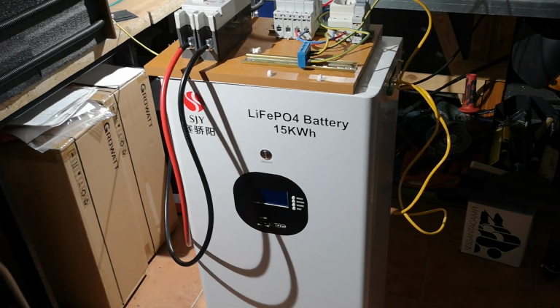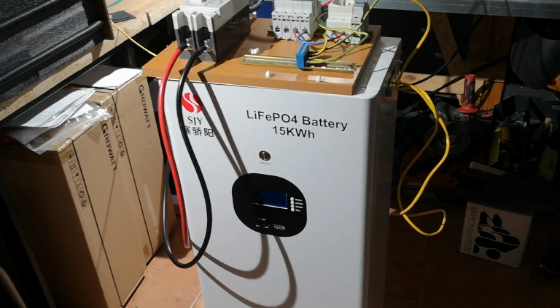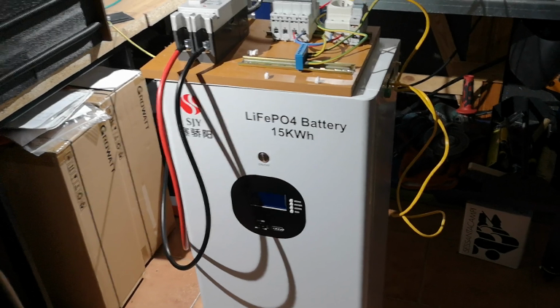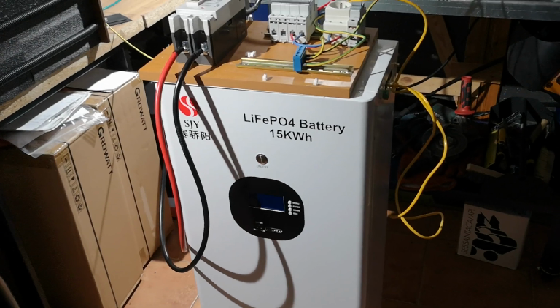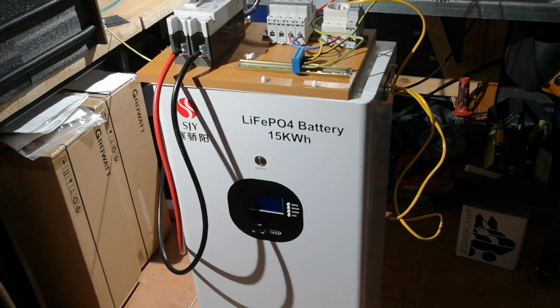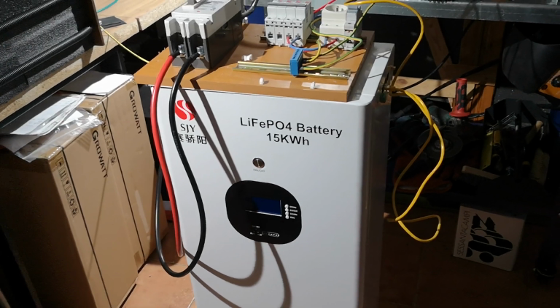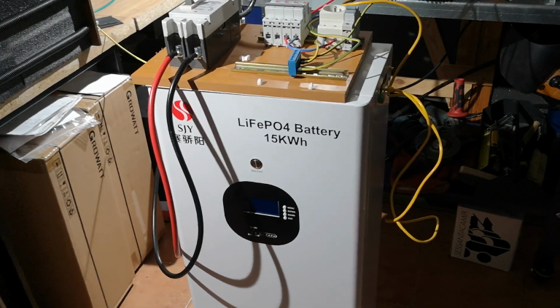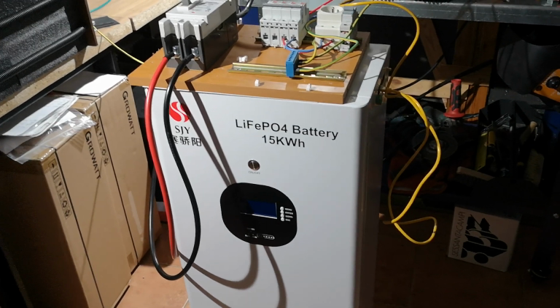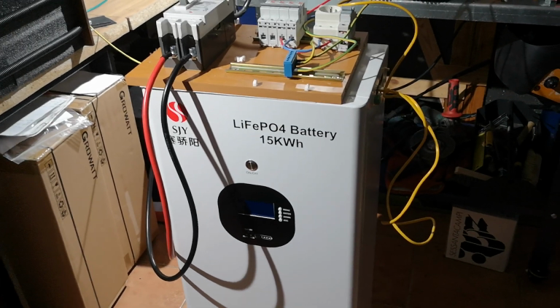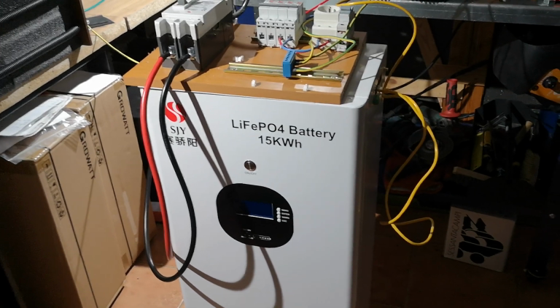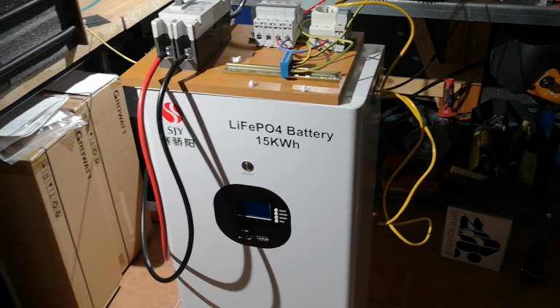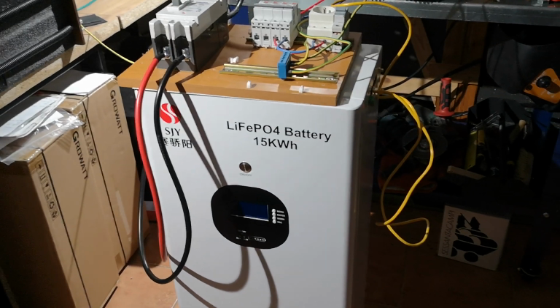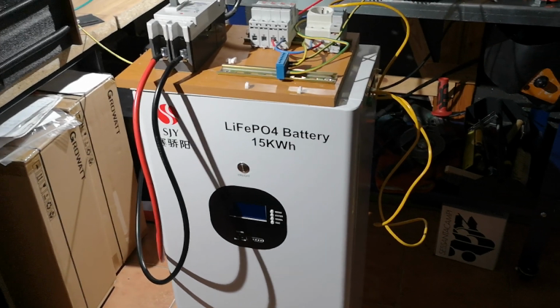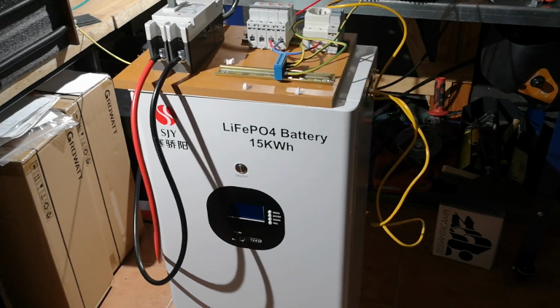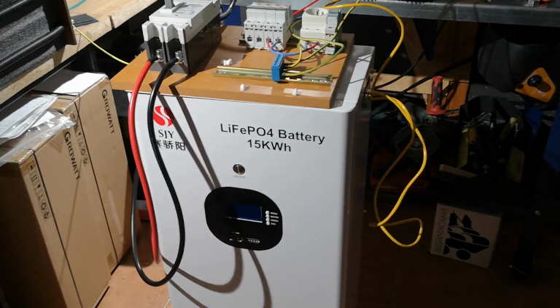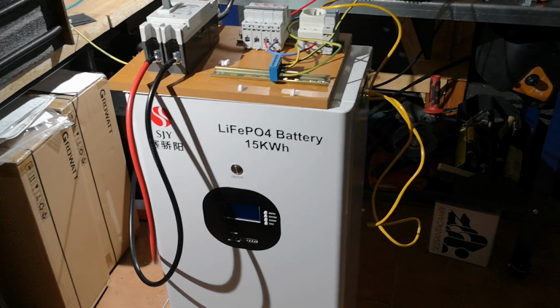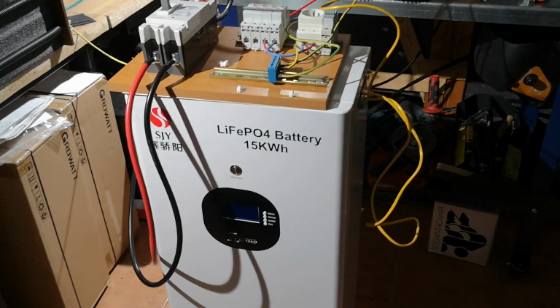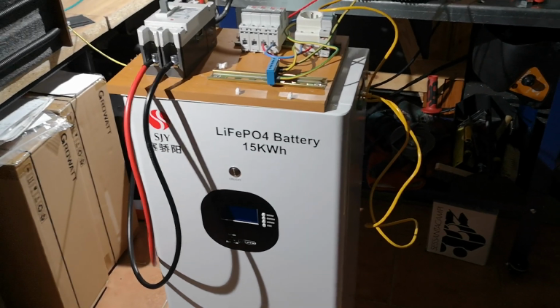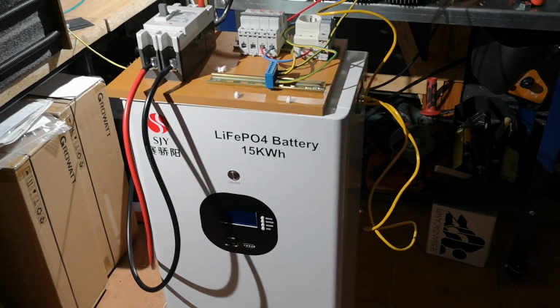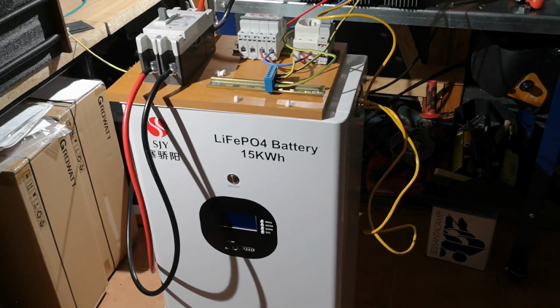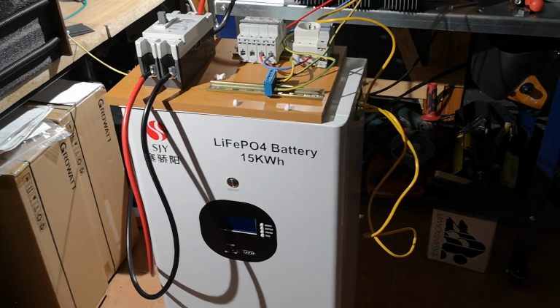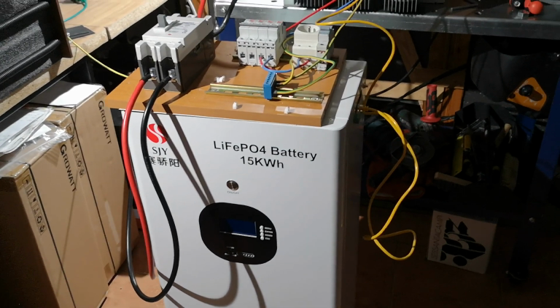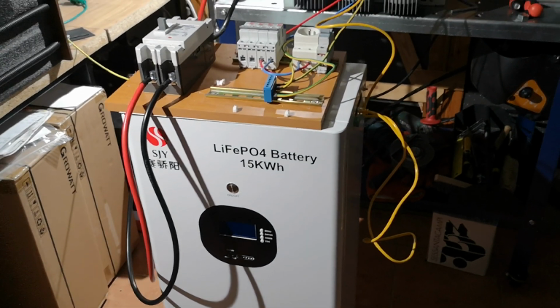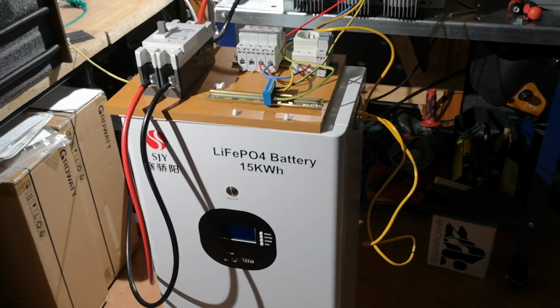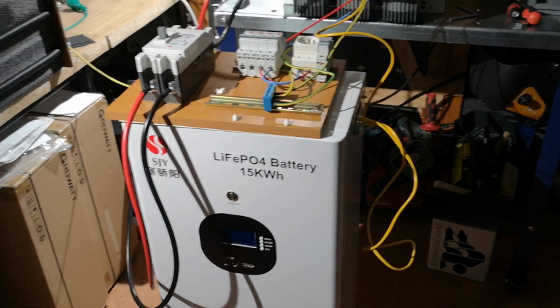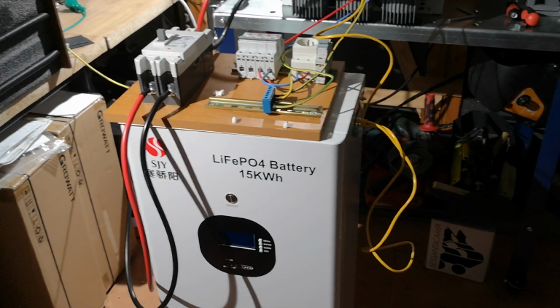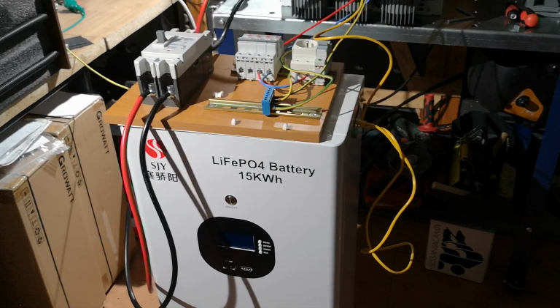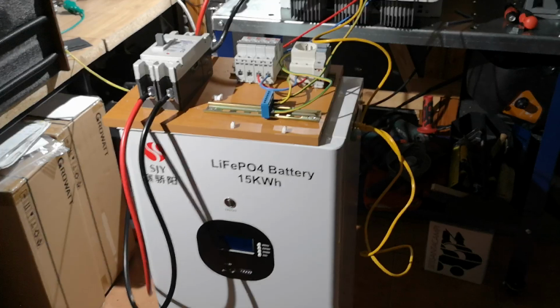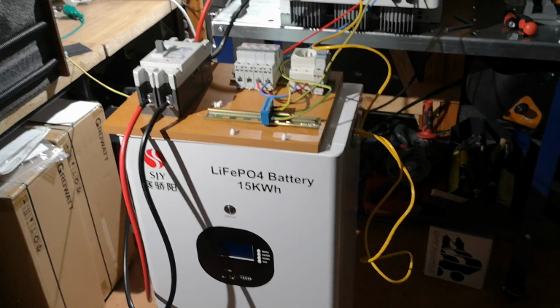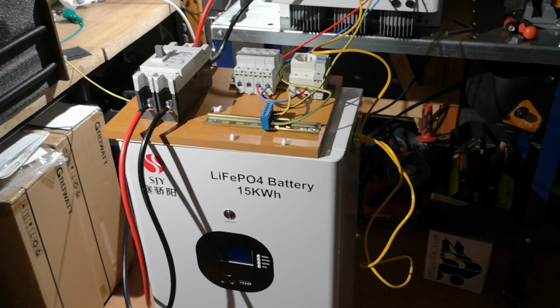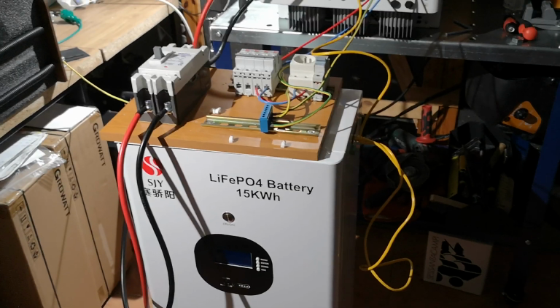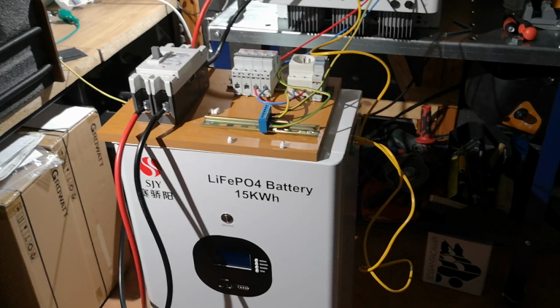Hello, here is Copper, Silver and Steel. Welcome back to the off-grid series.